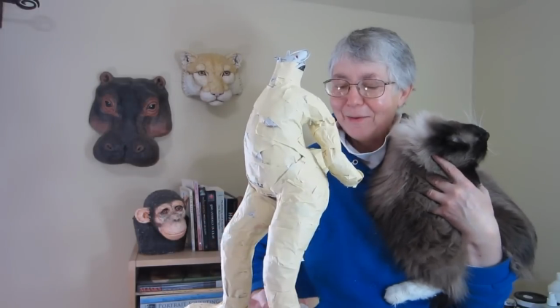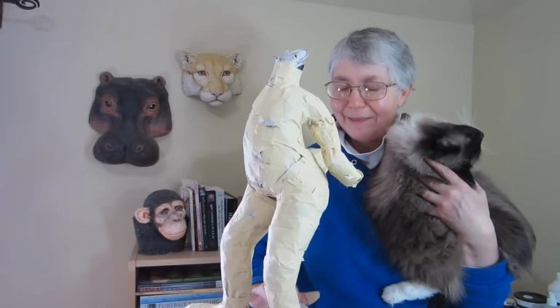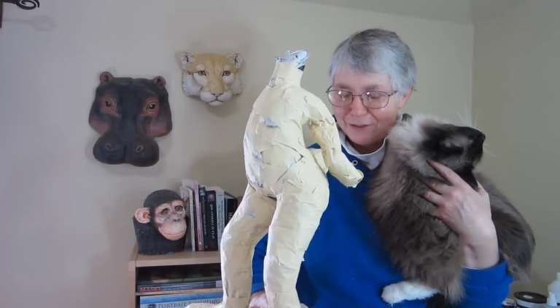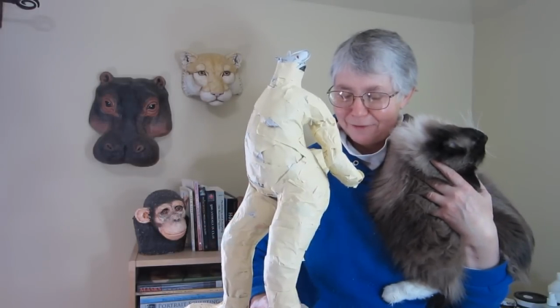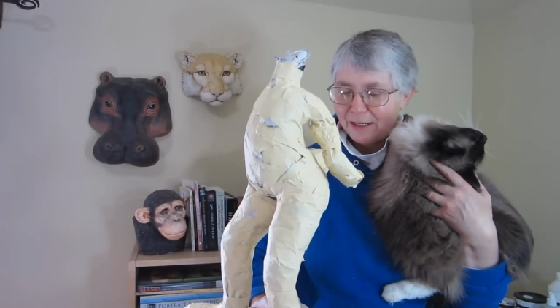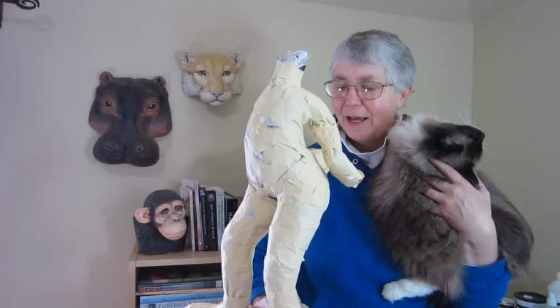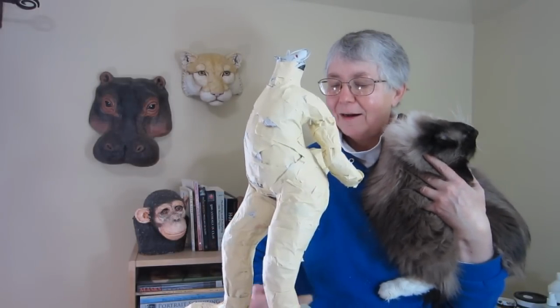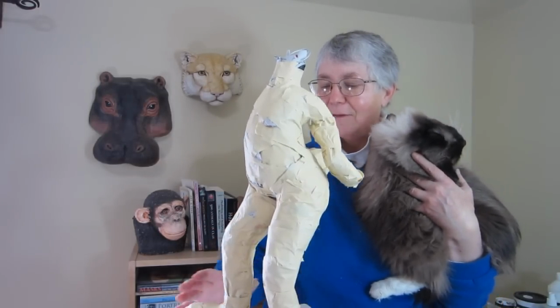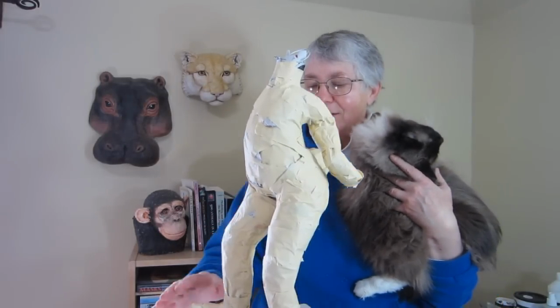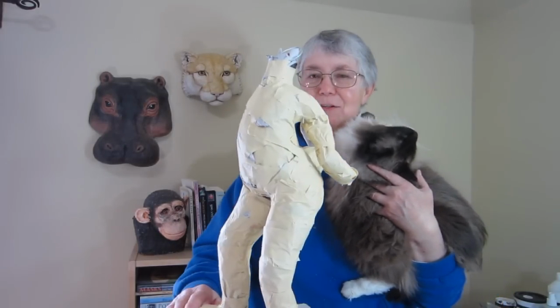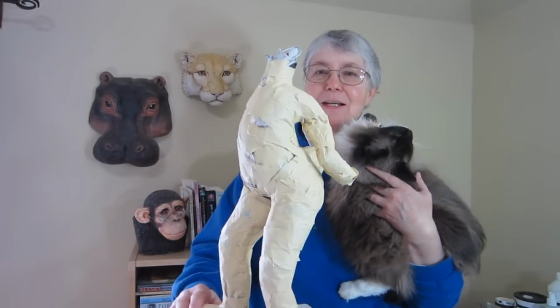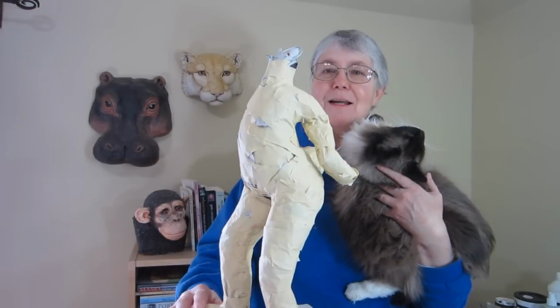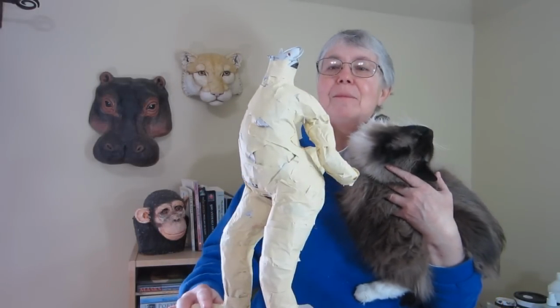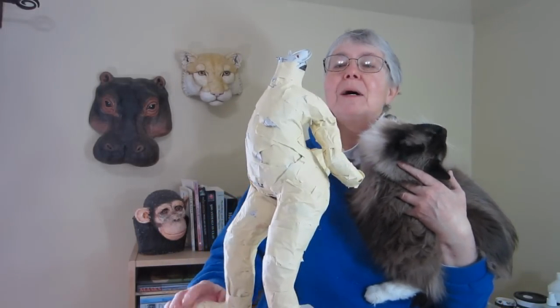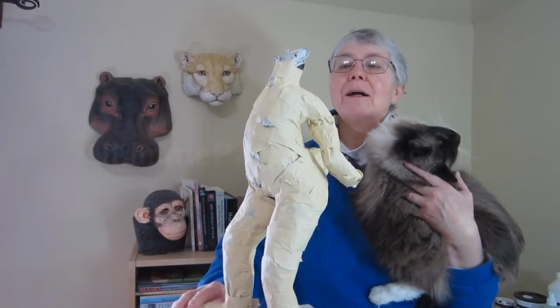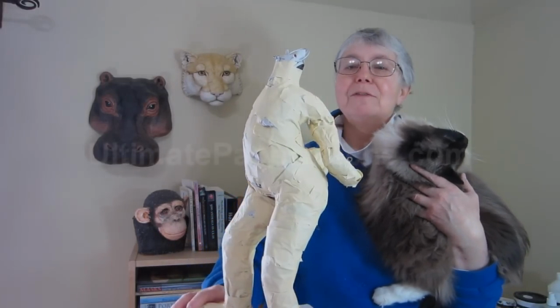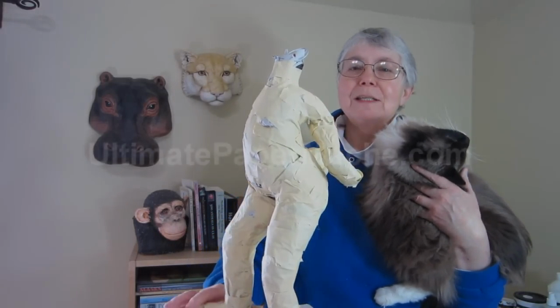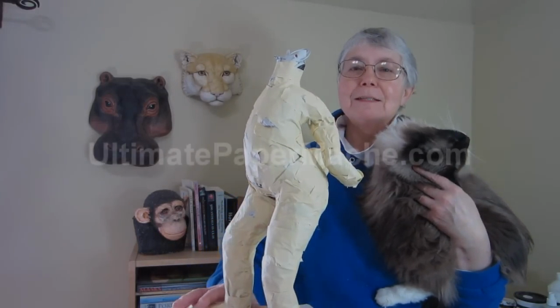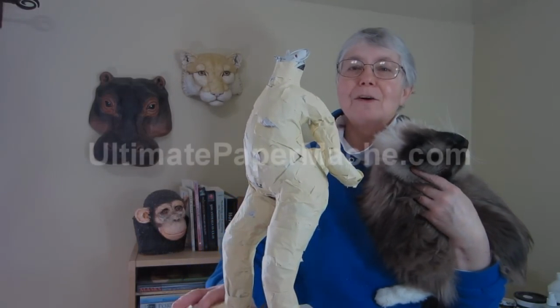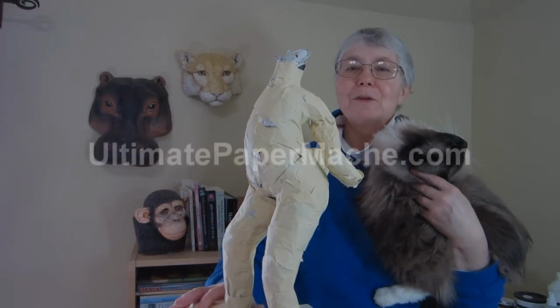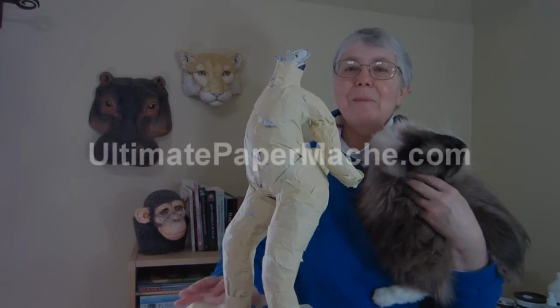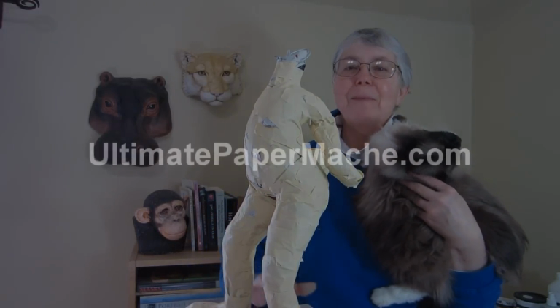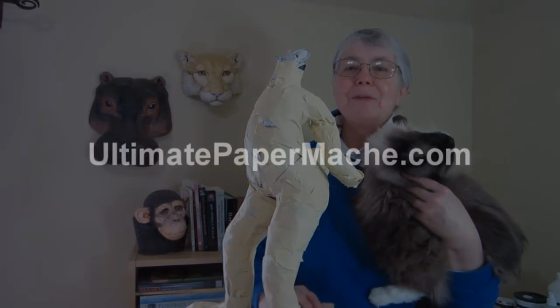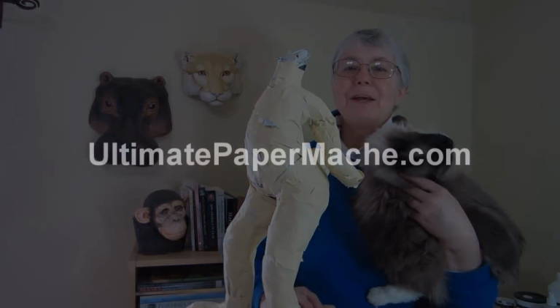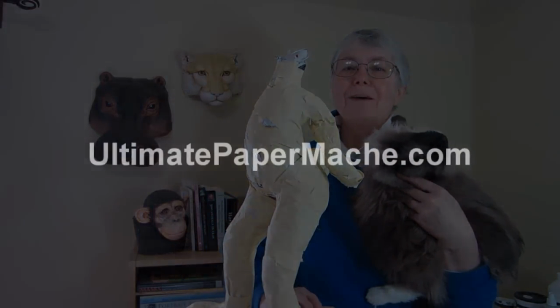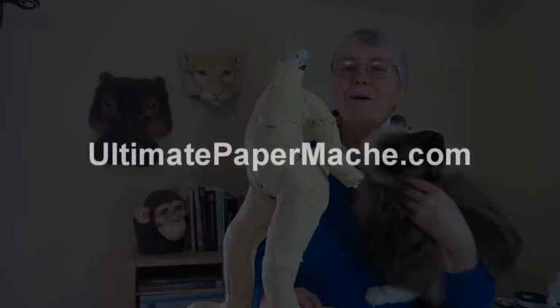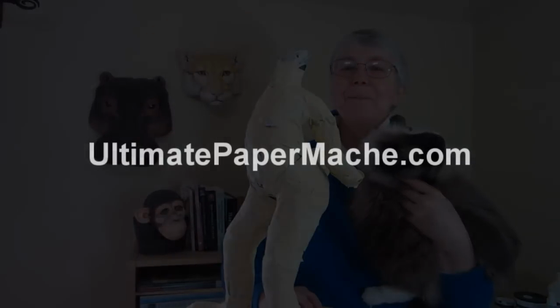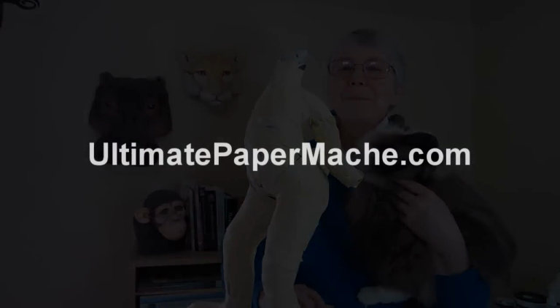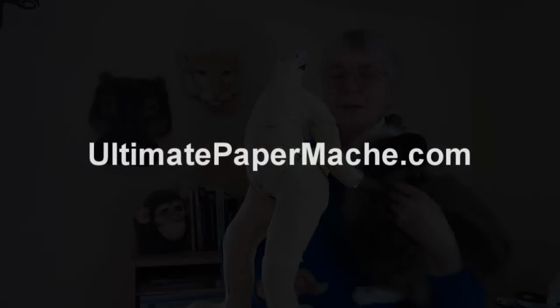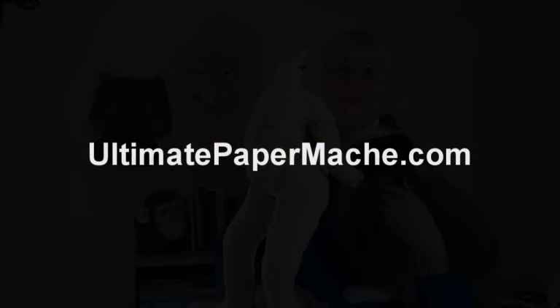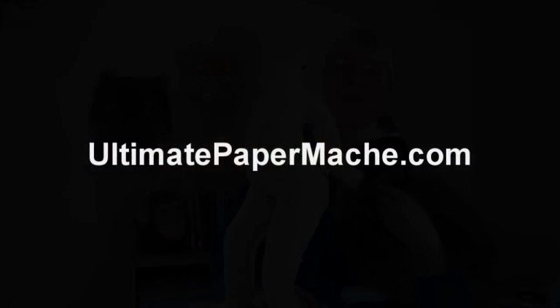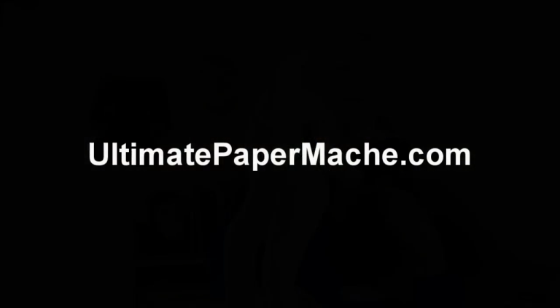I think she's fun. I'll see you next time. Come visit us at www.ultimatepapermache.com.